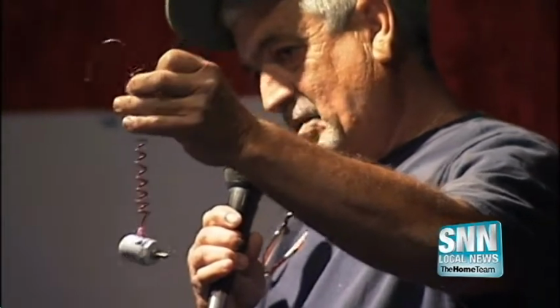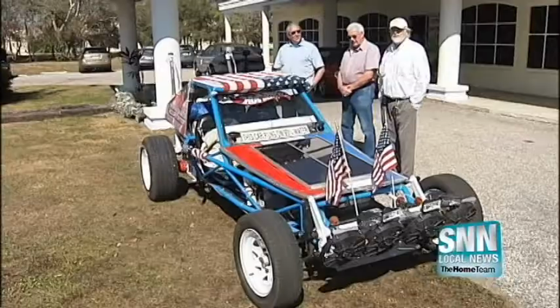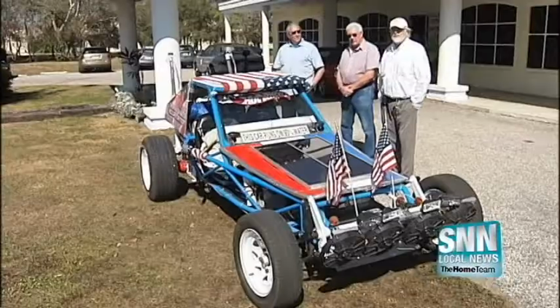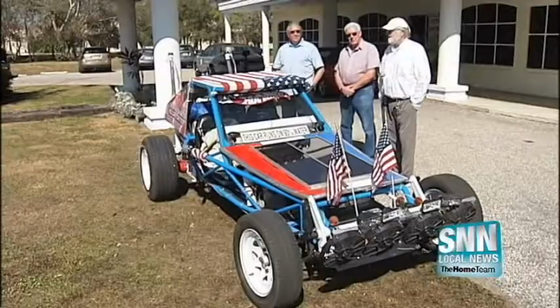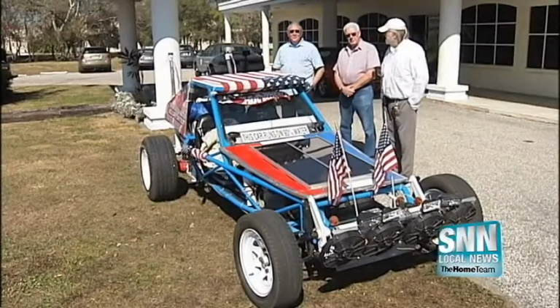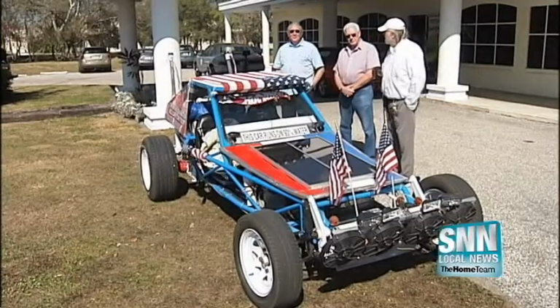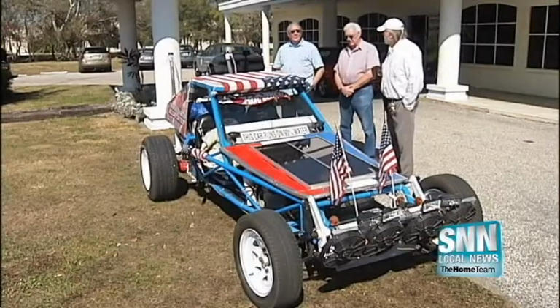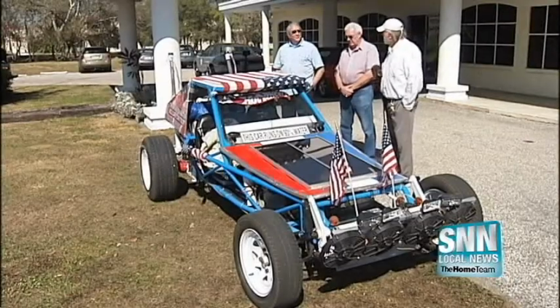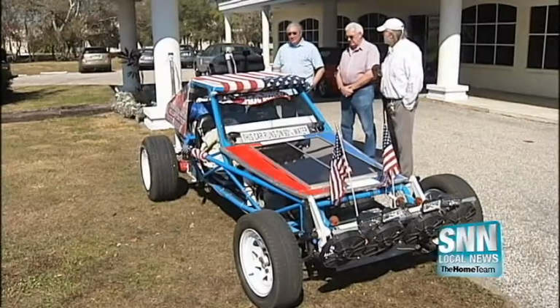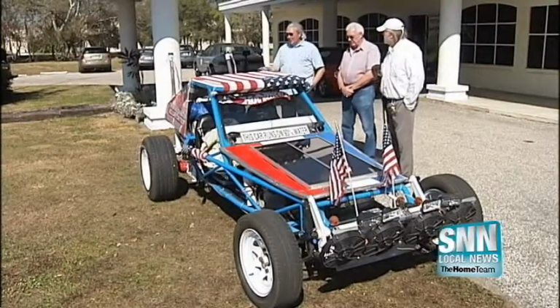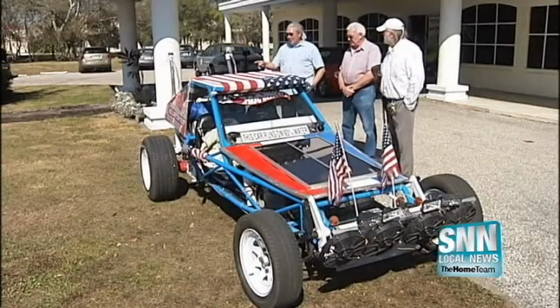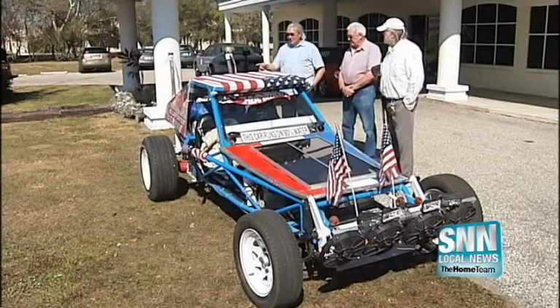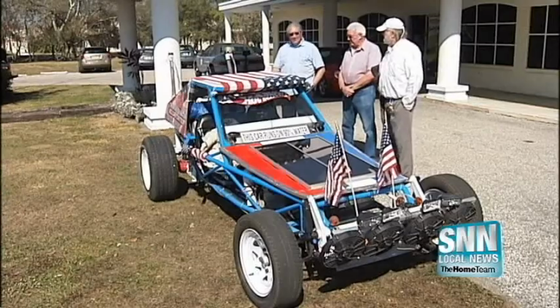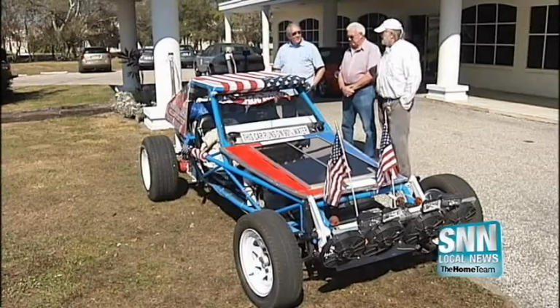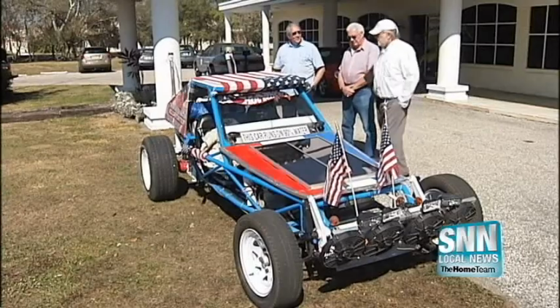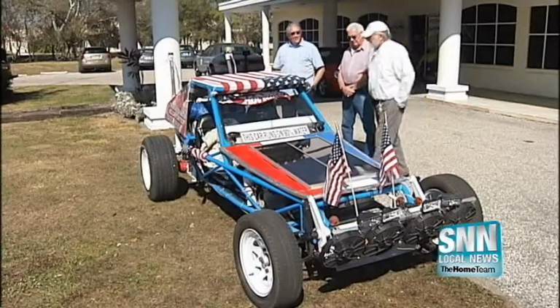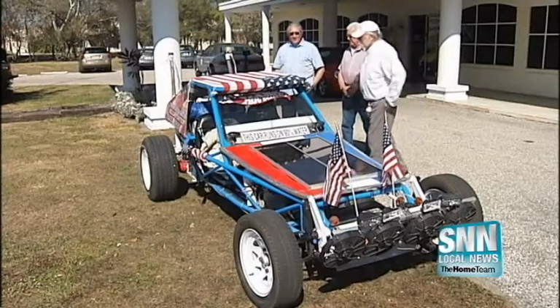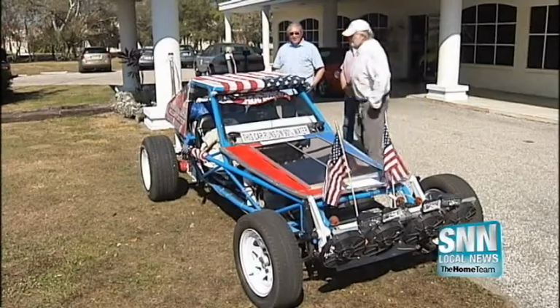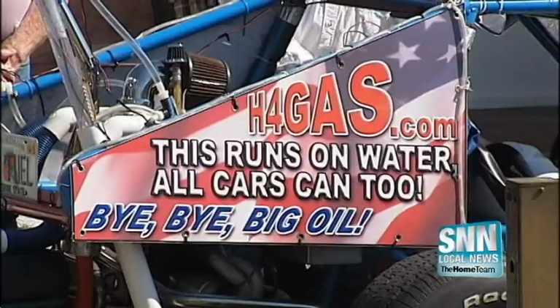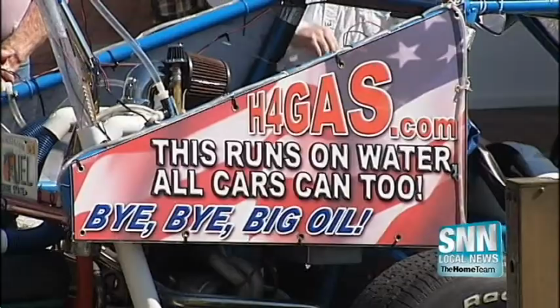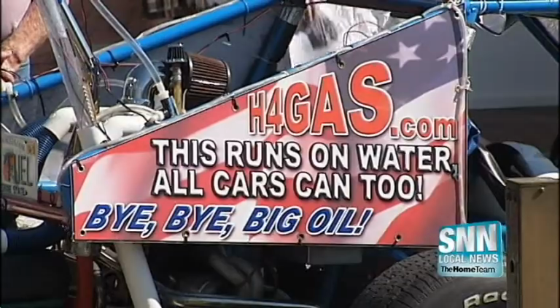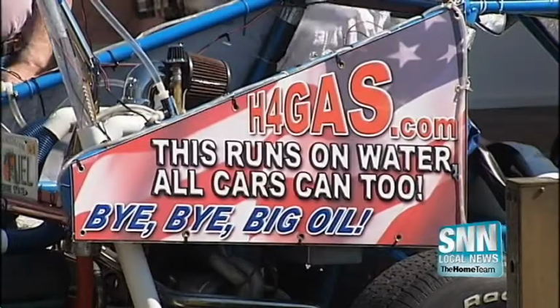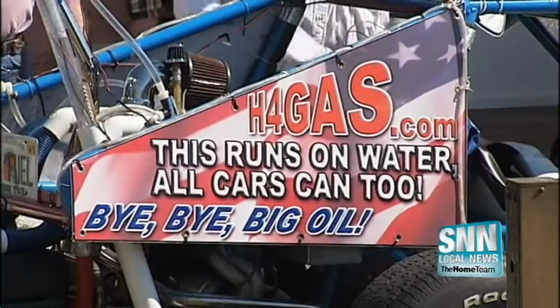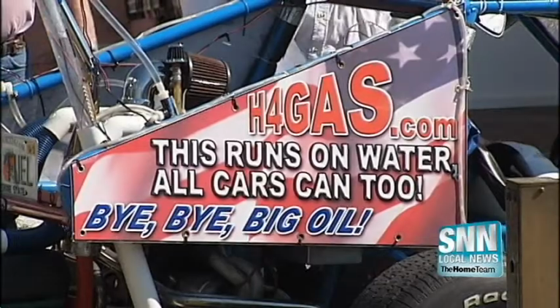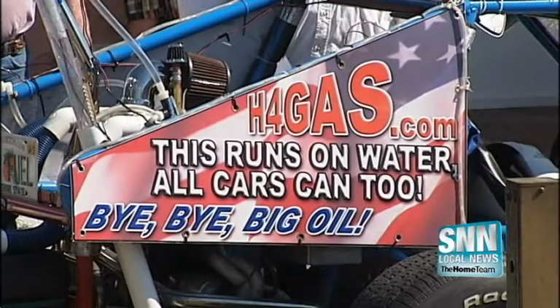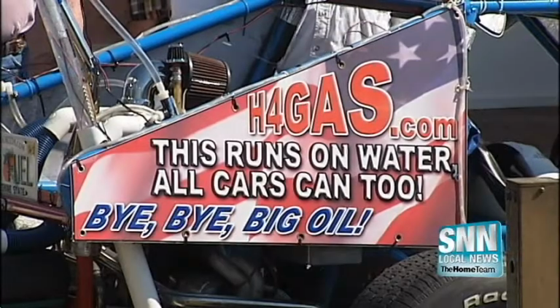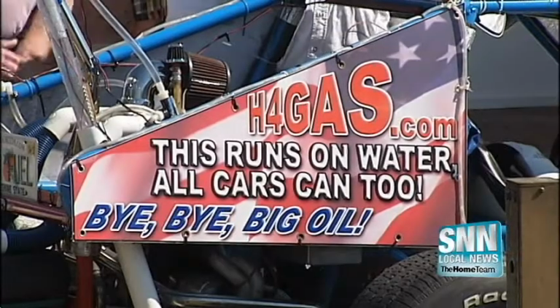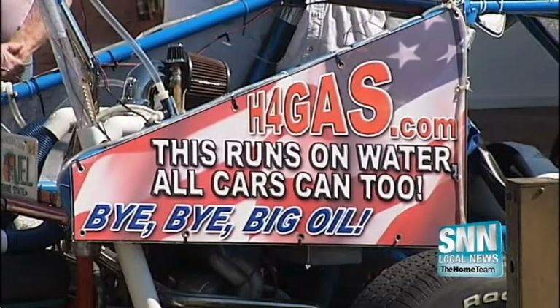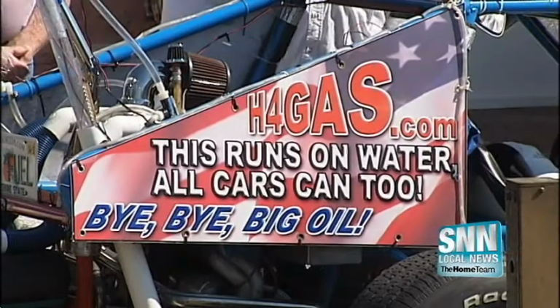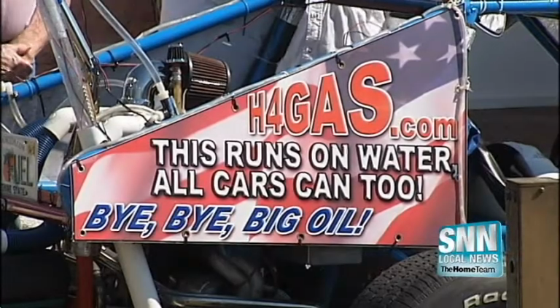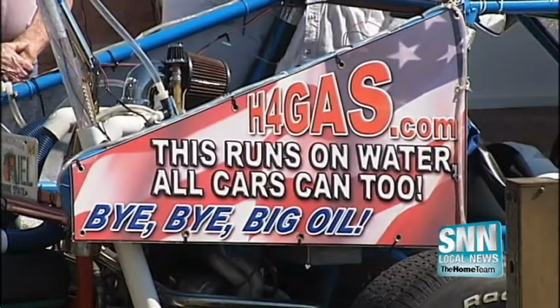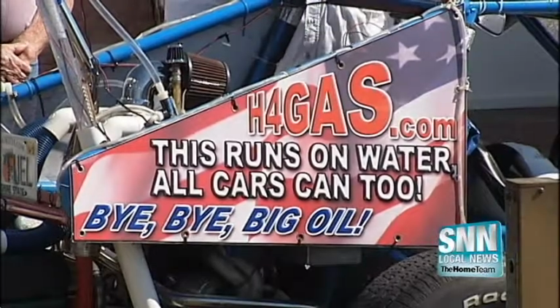HHO stands for the number of atoms of hydrogen and one atom of oxygen that exists in water.